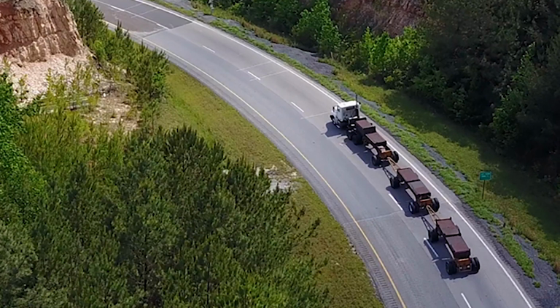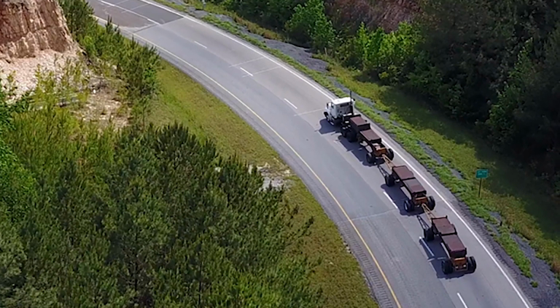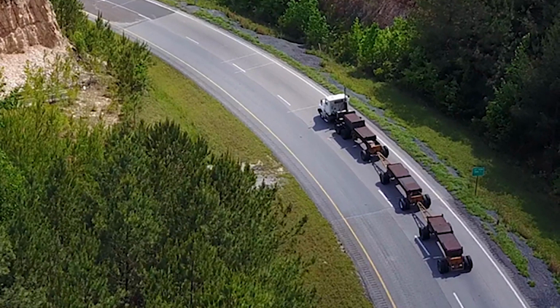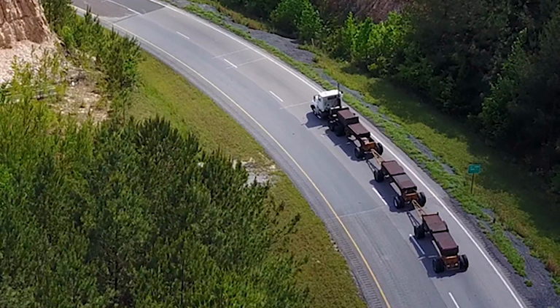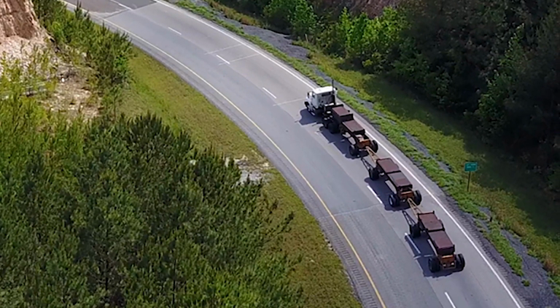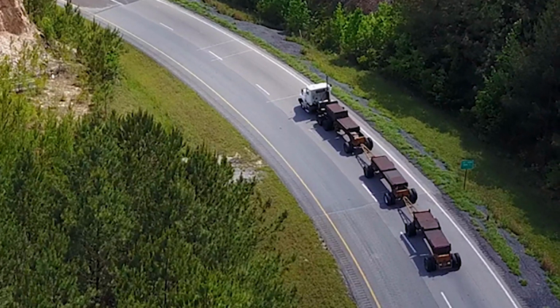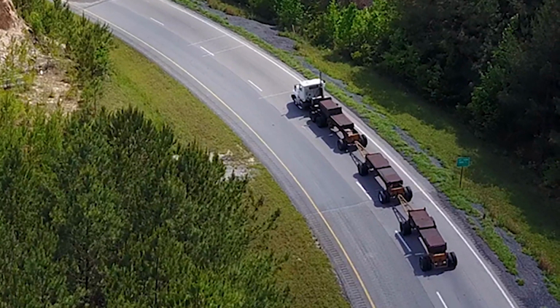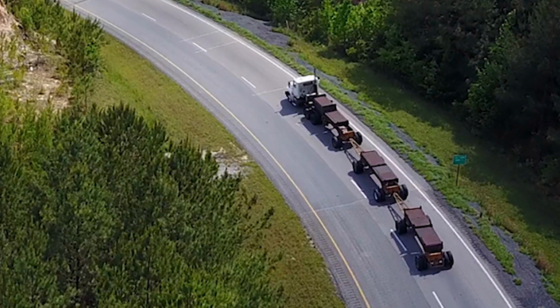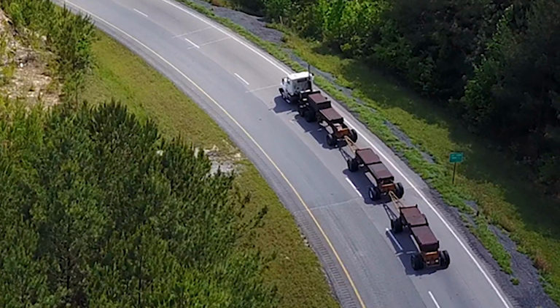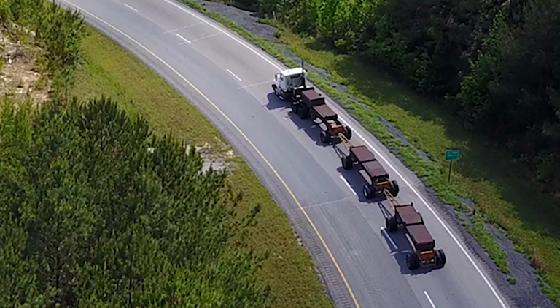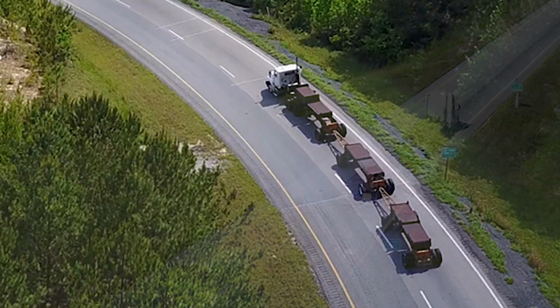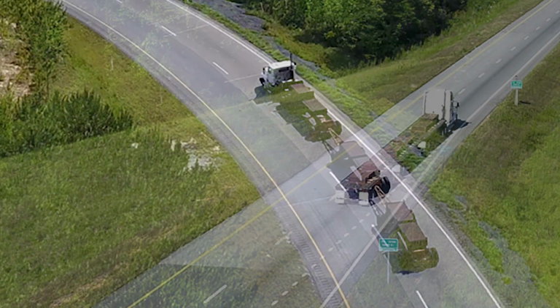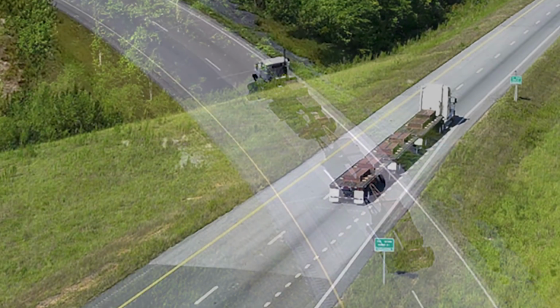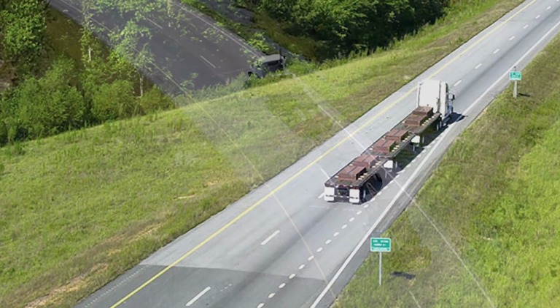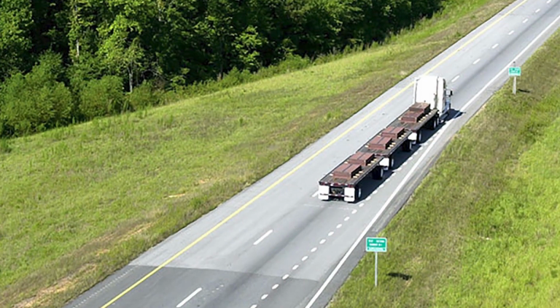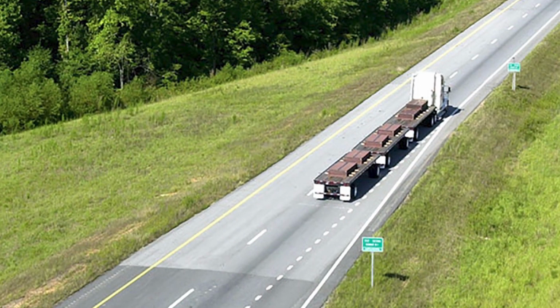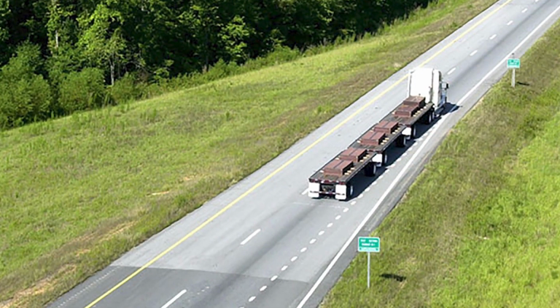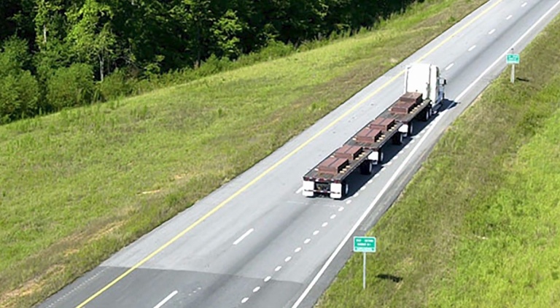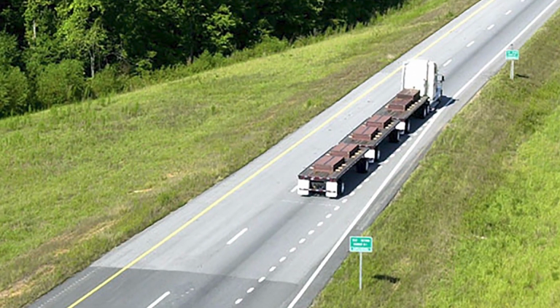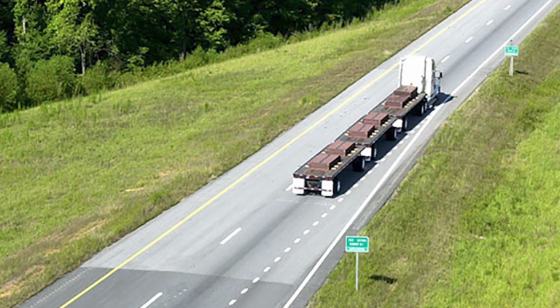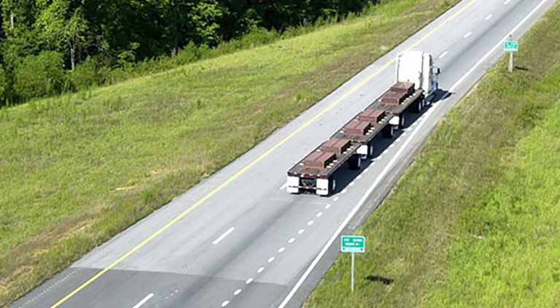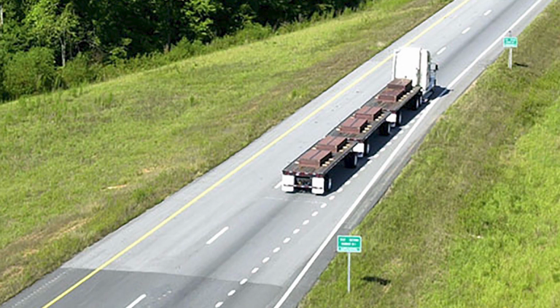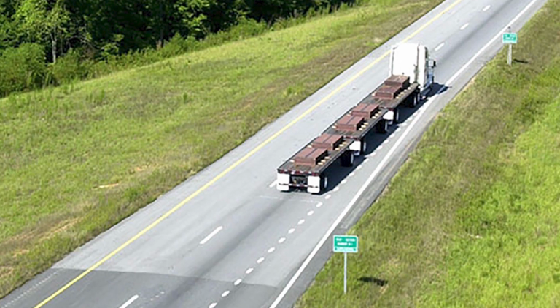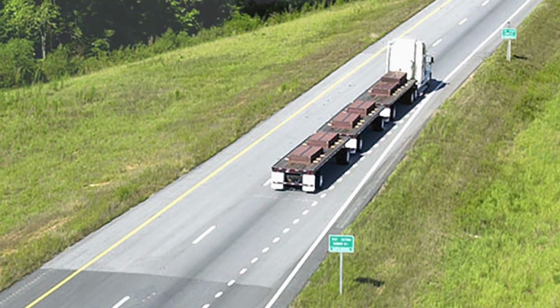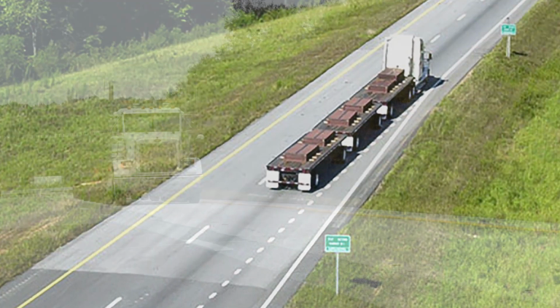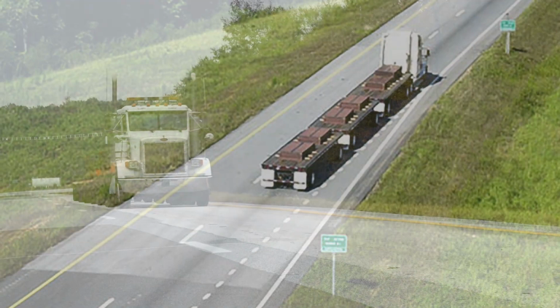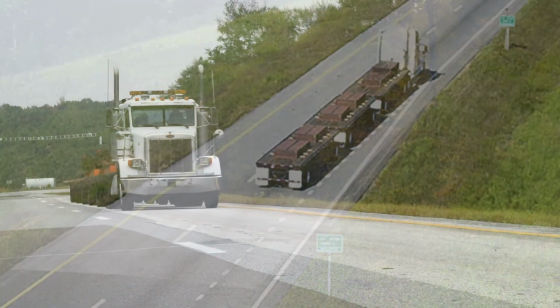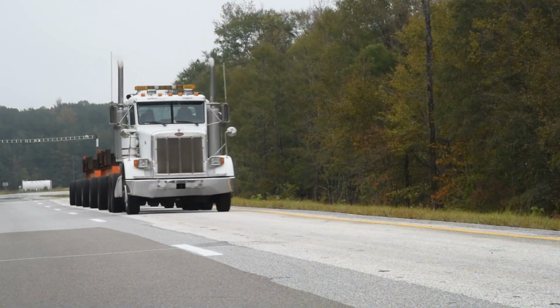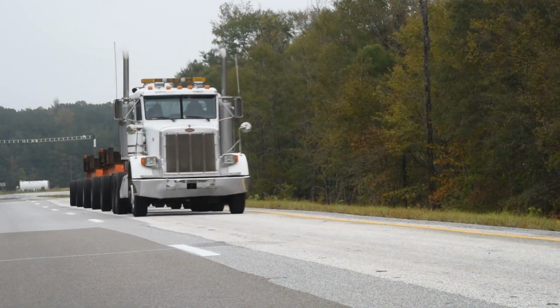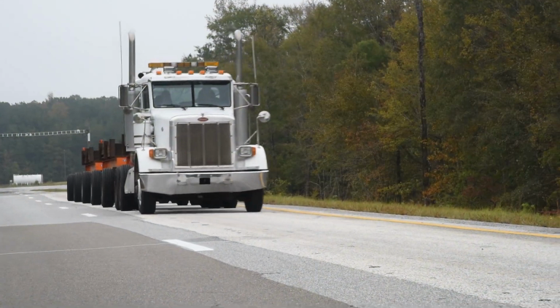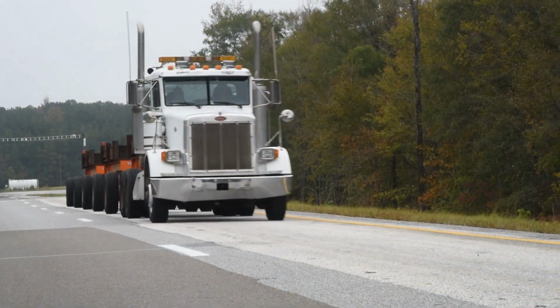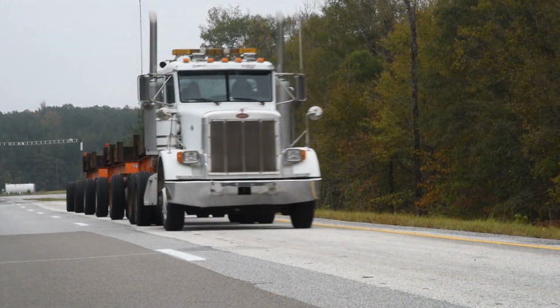In that time, we apply 10 million ESALs — equivalent single axle loads — which is roughly equivalent to 10 to 20 years worth of real-world damage.